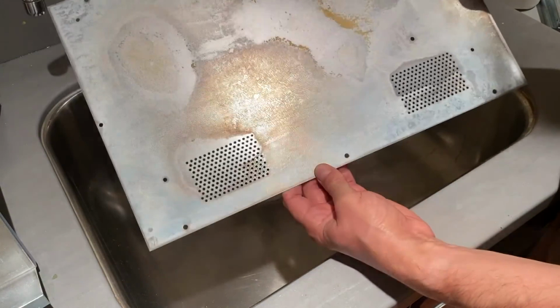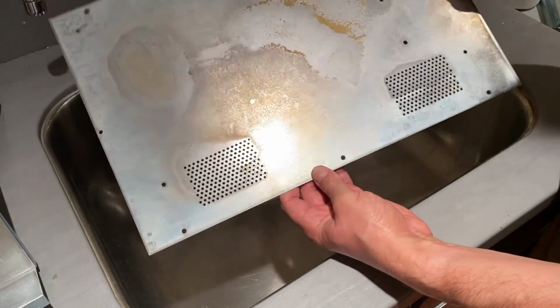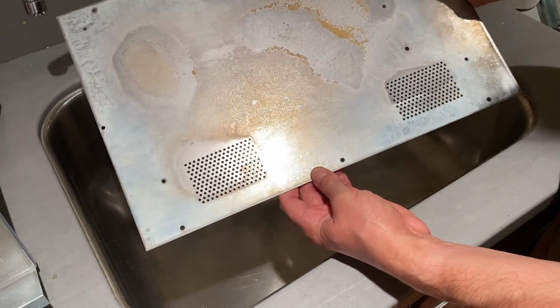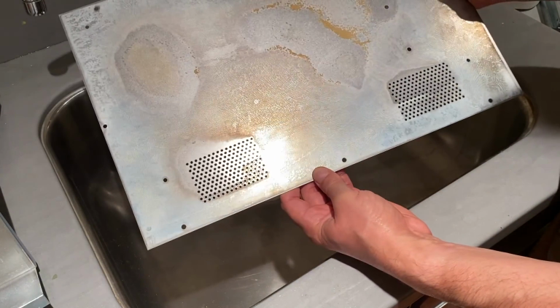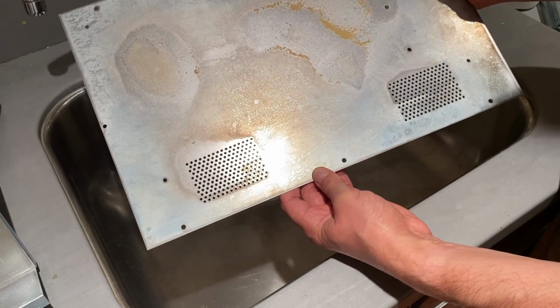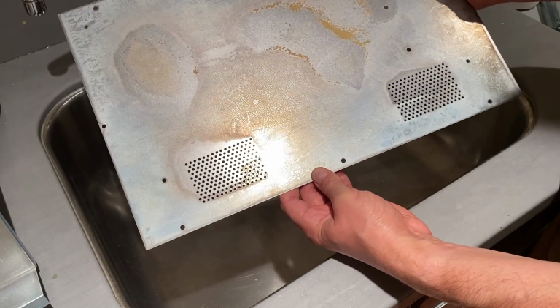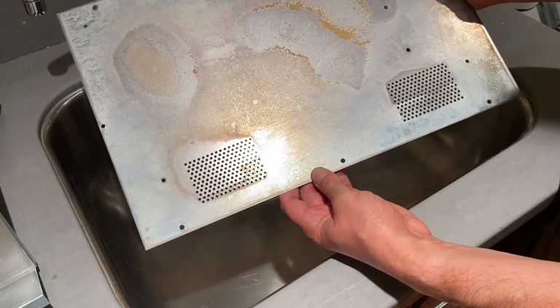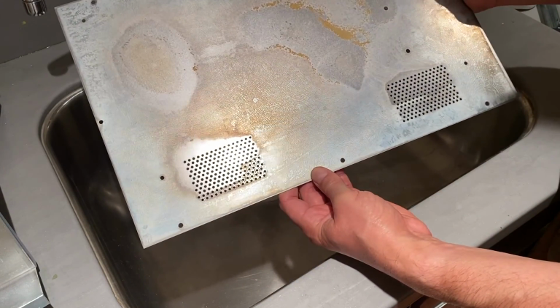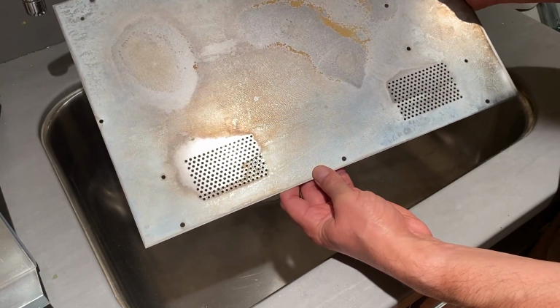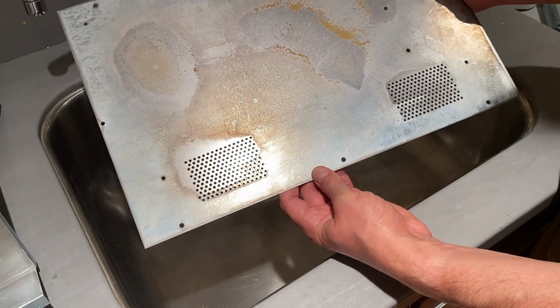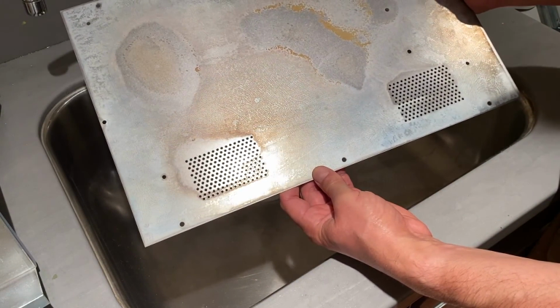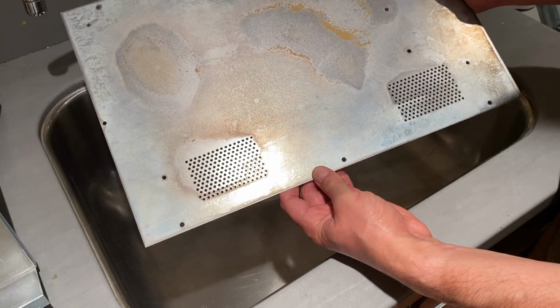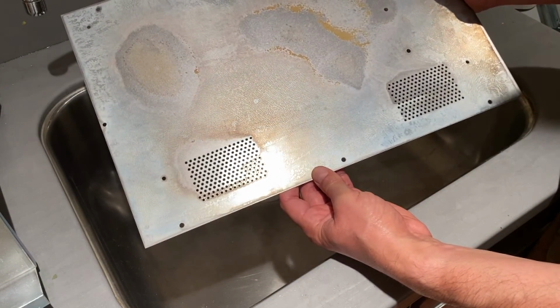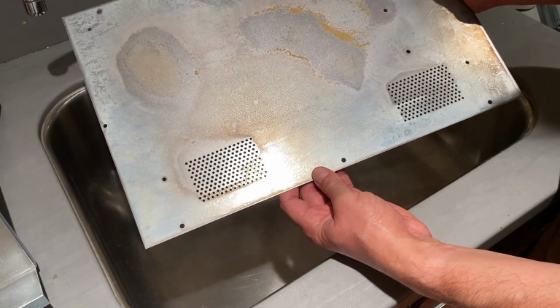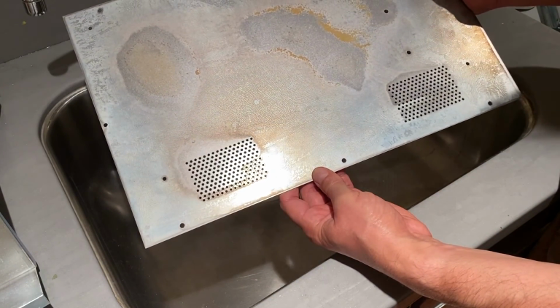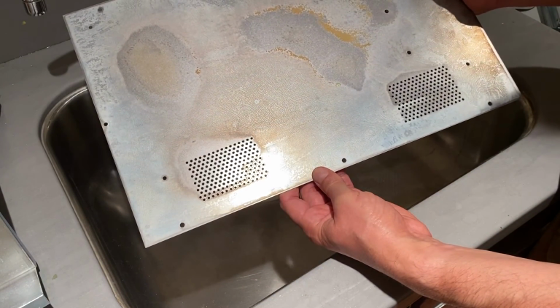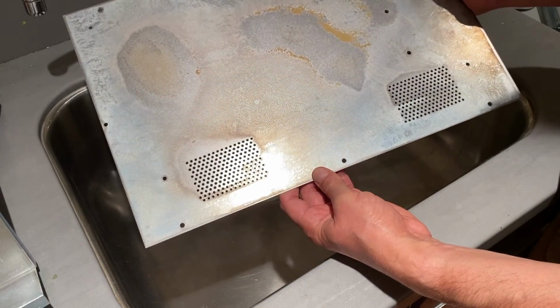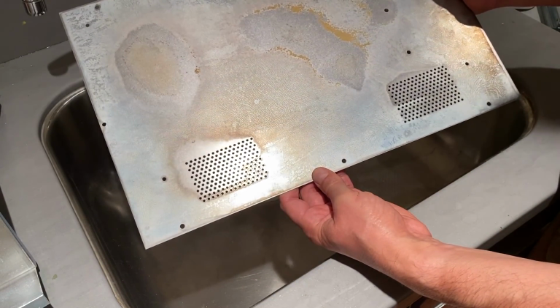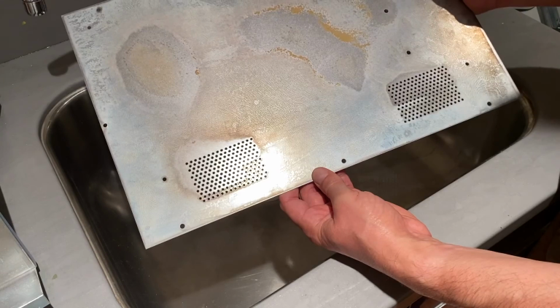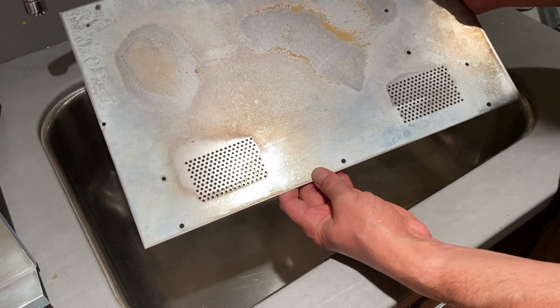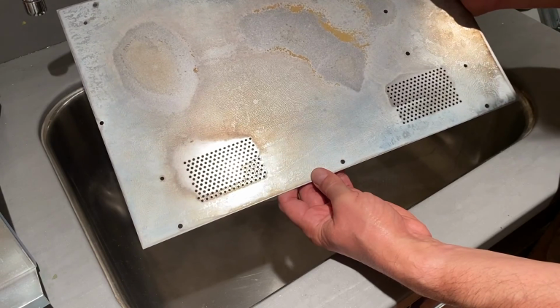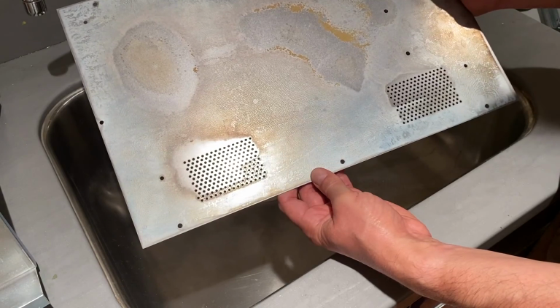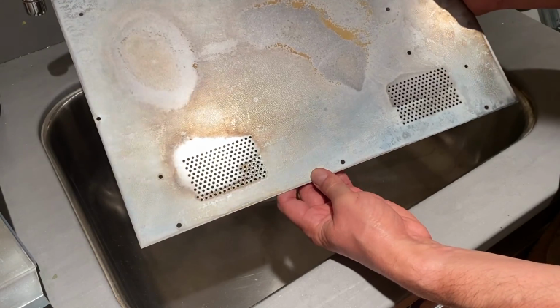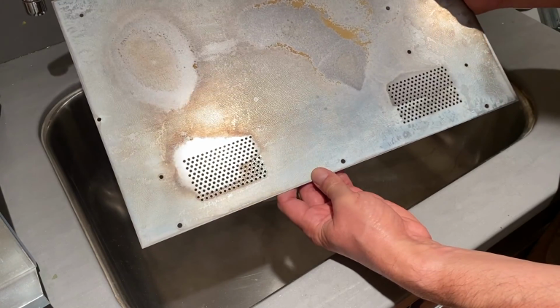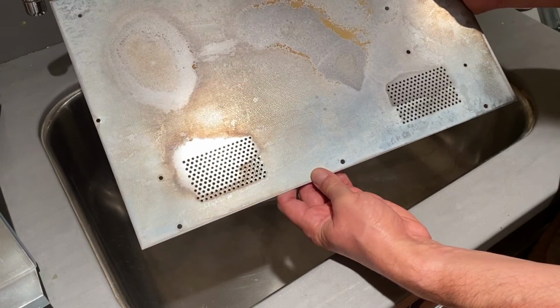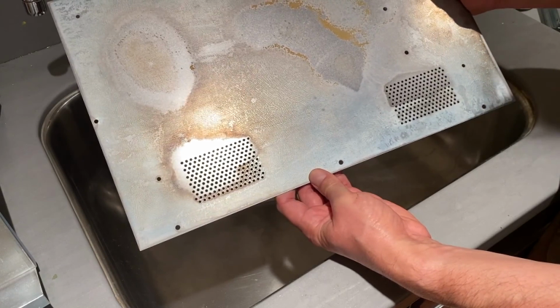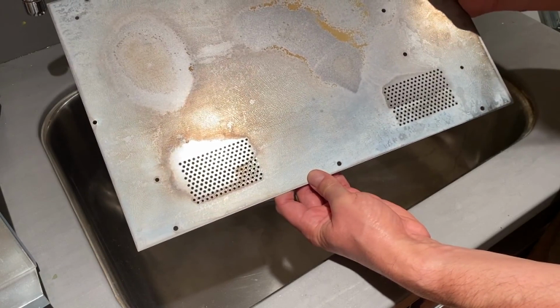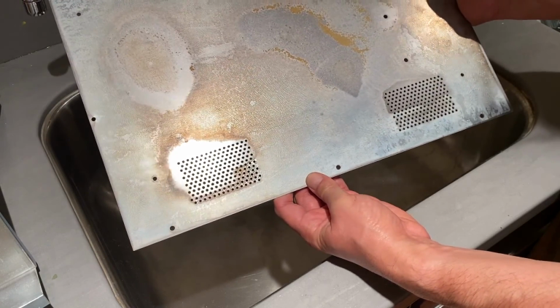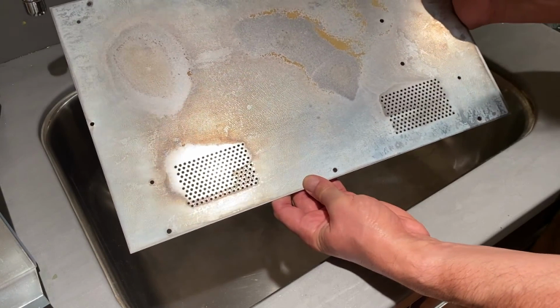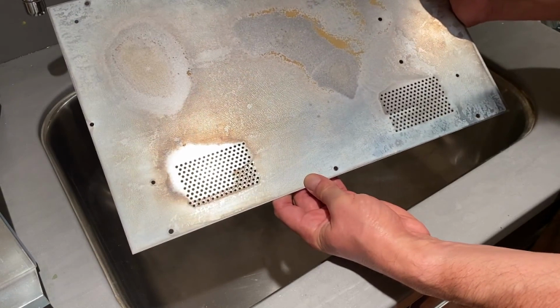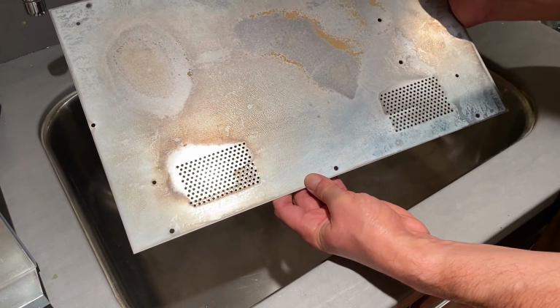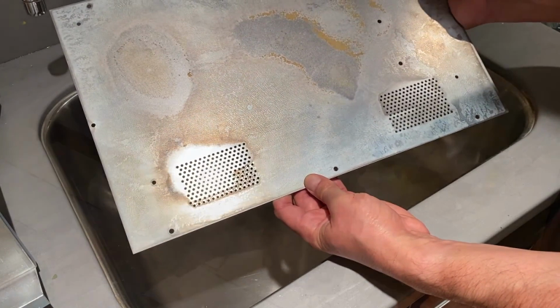Alright, so I'm going to go back, scrub these up with the wire brush to get them clean again, and then we'll hit them with a shot of cold galvanization.